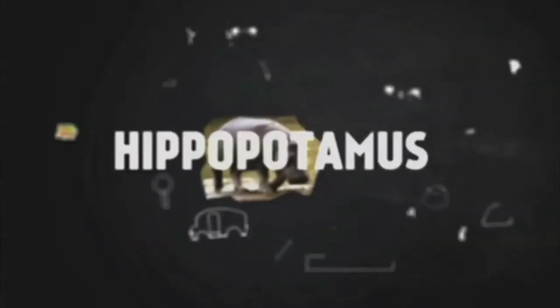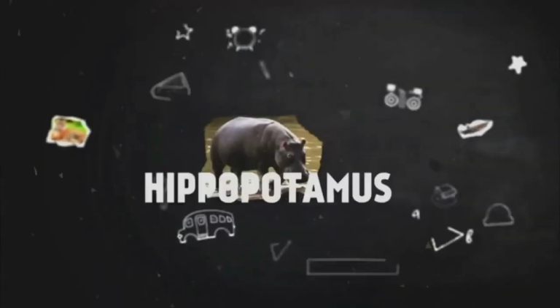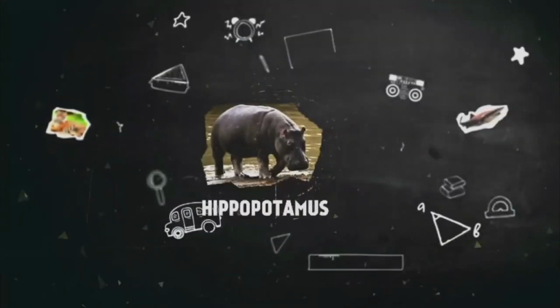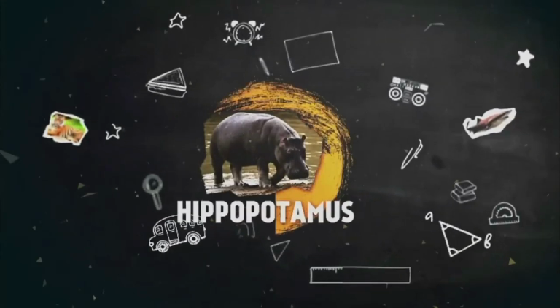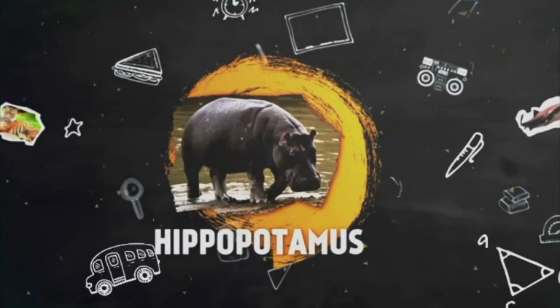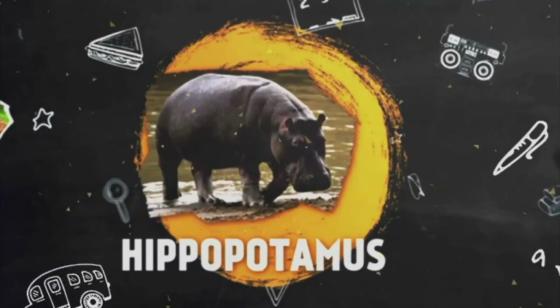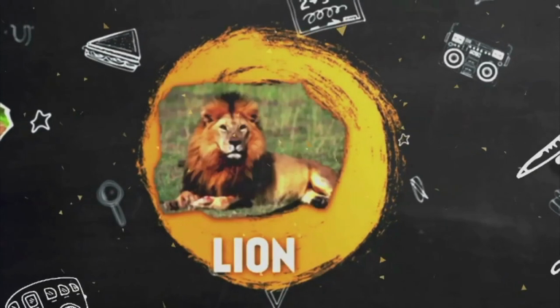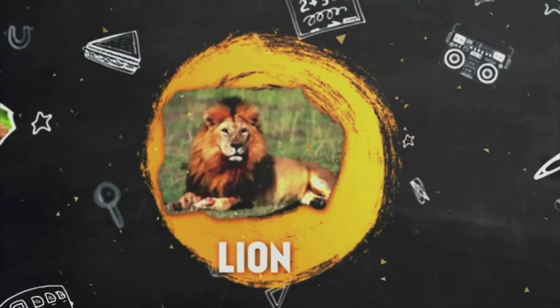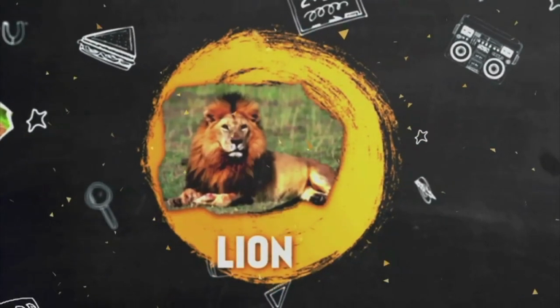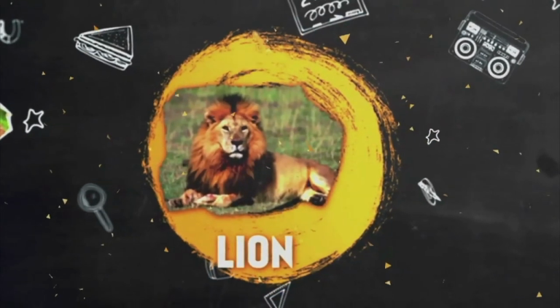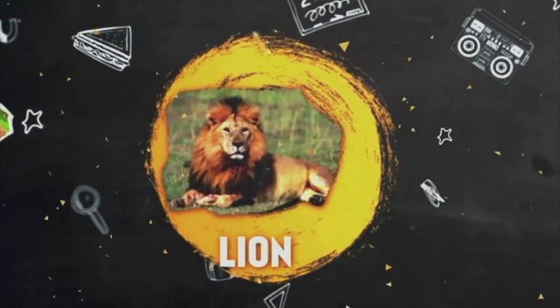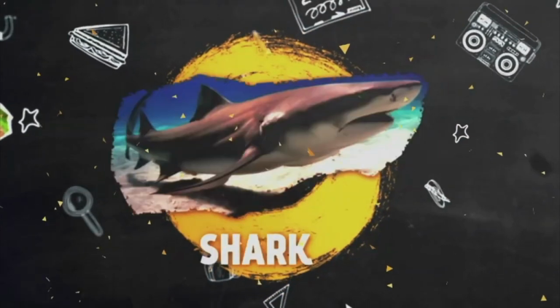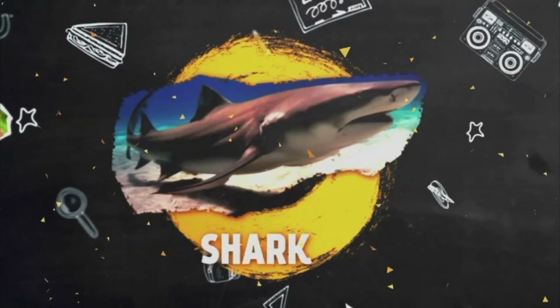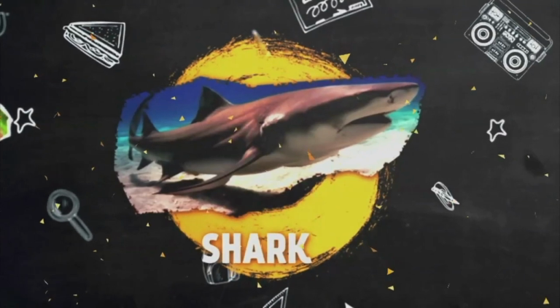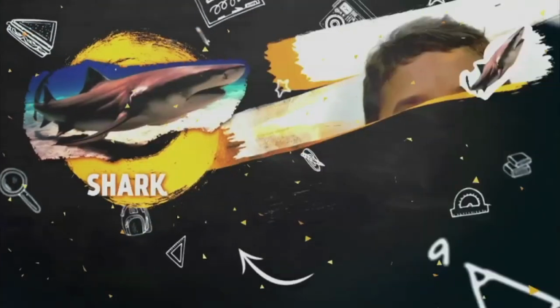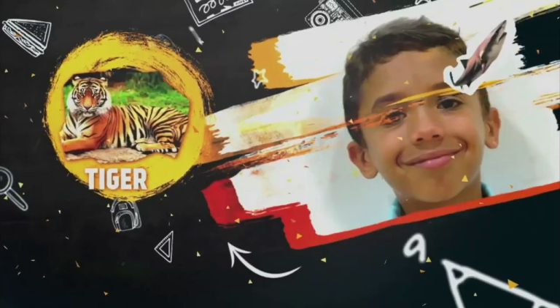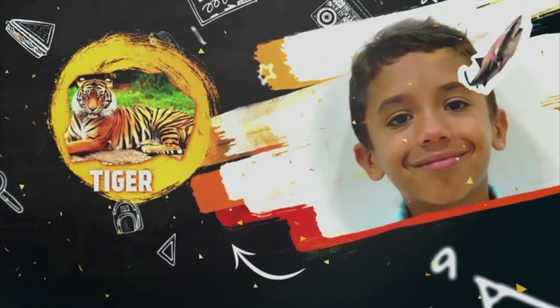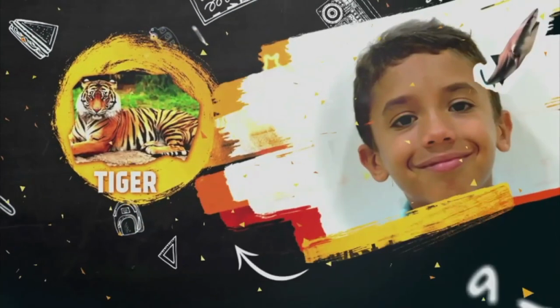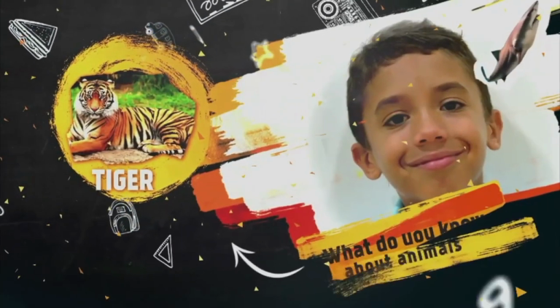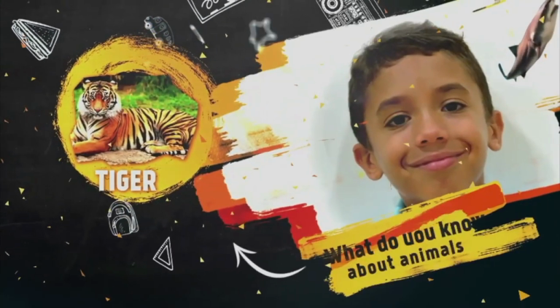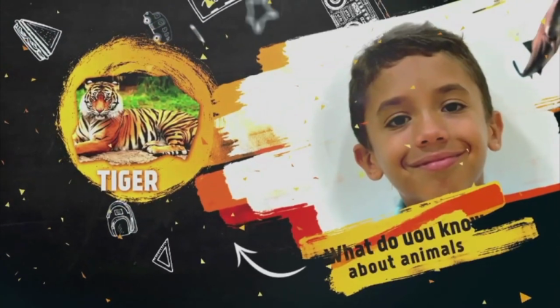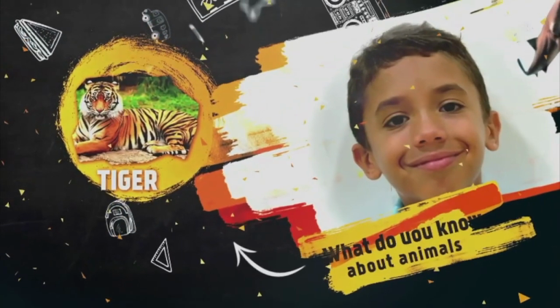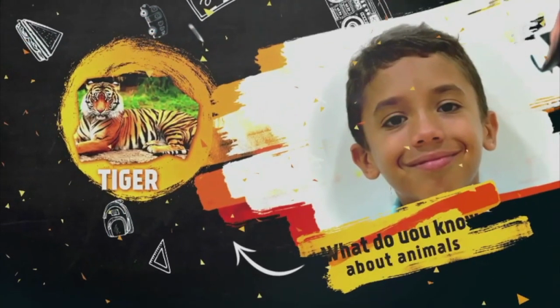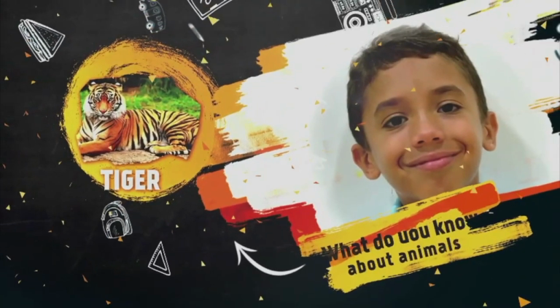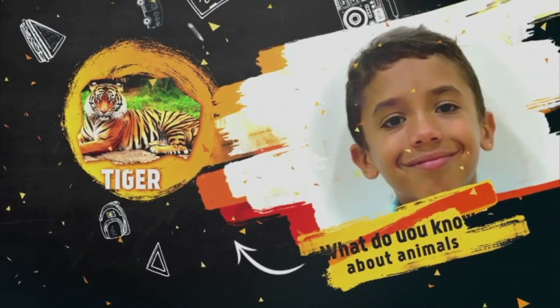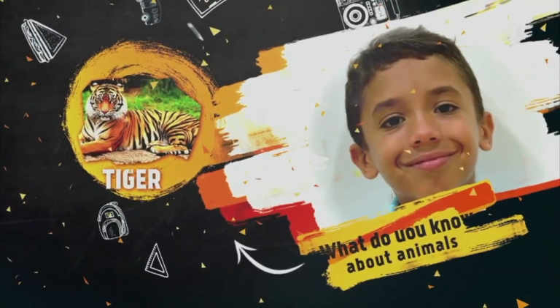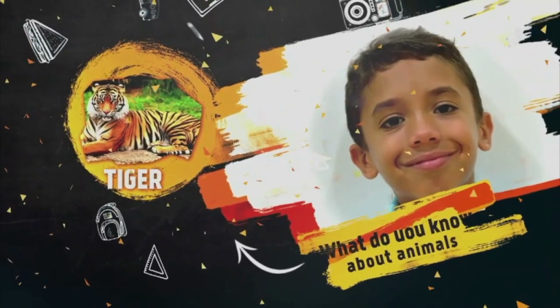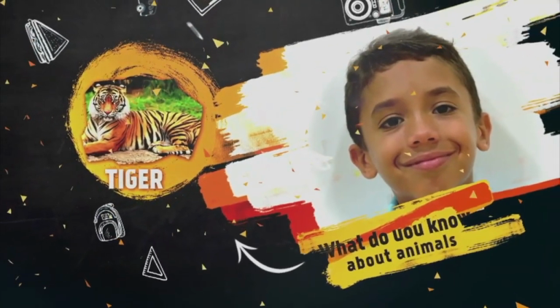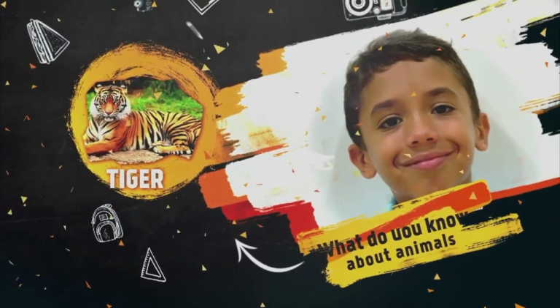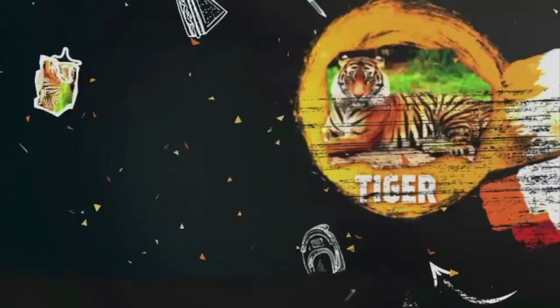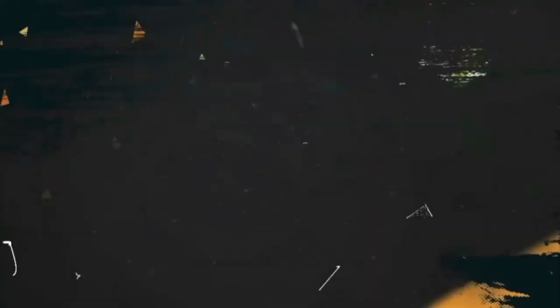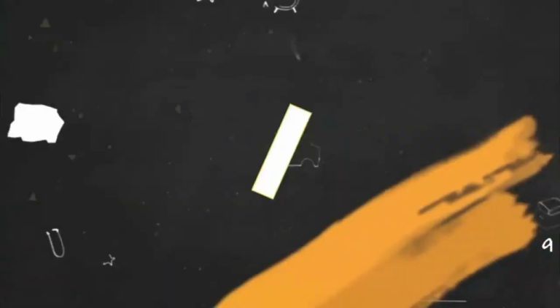Pharmos. Lion. Fritters. Tiger. What do you know about animals?